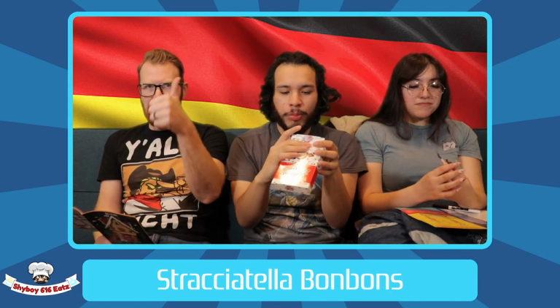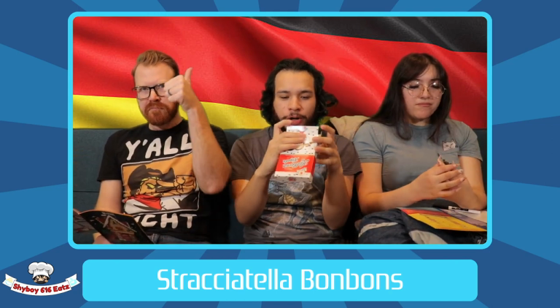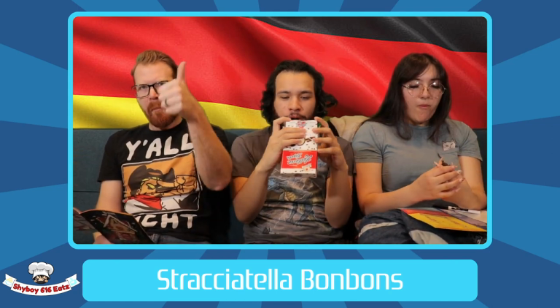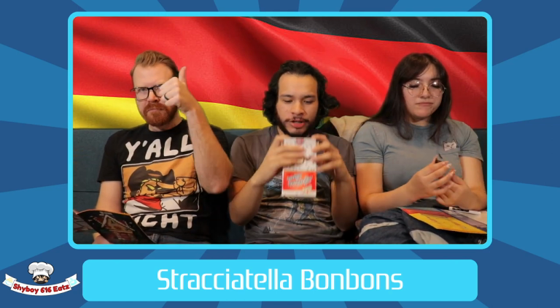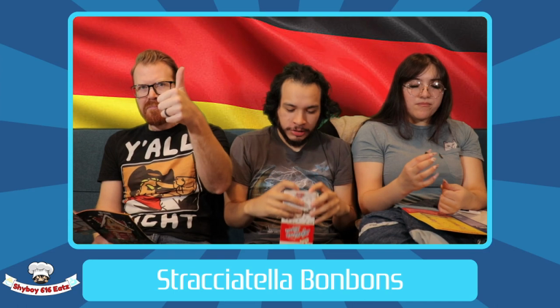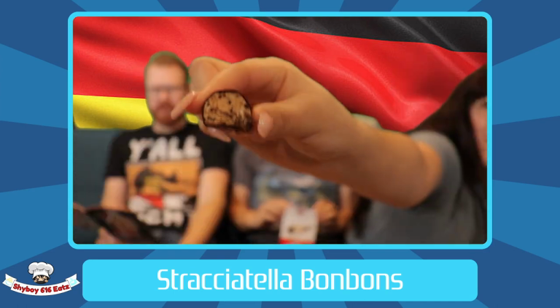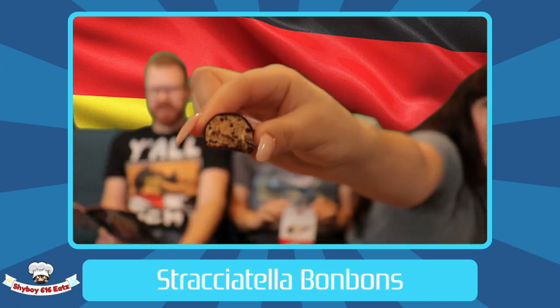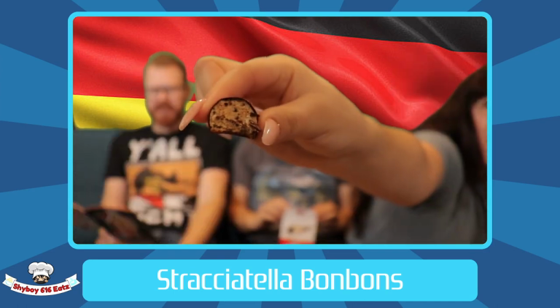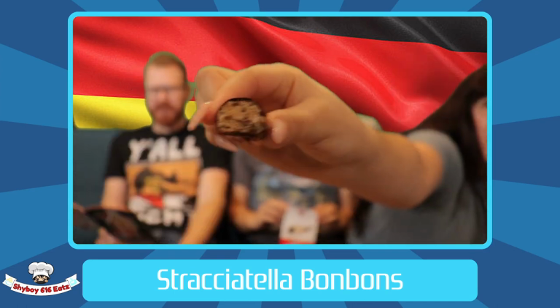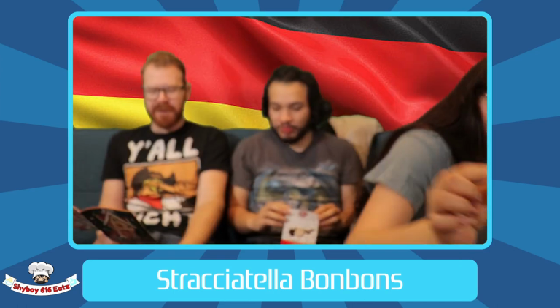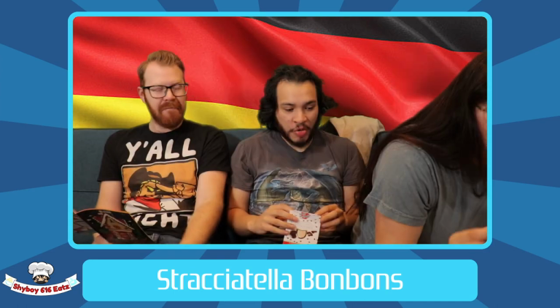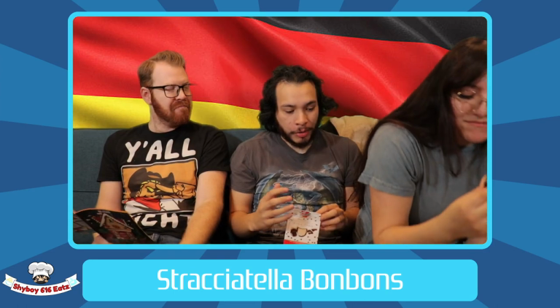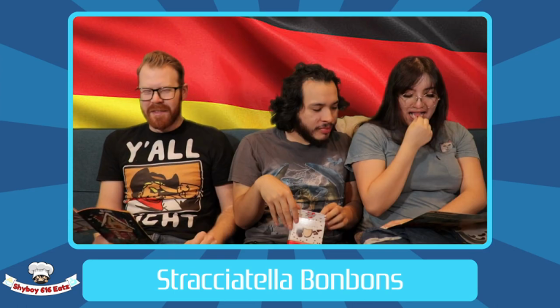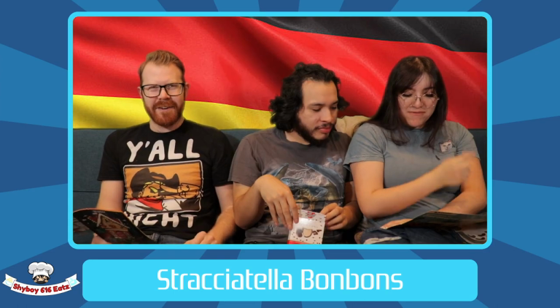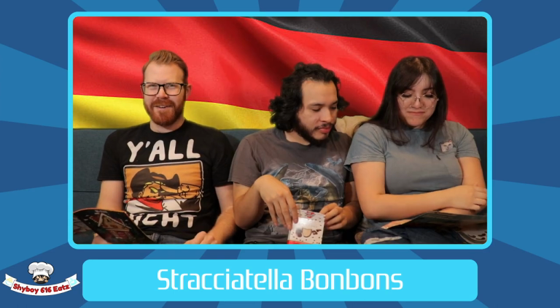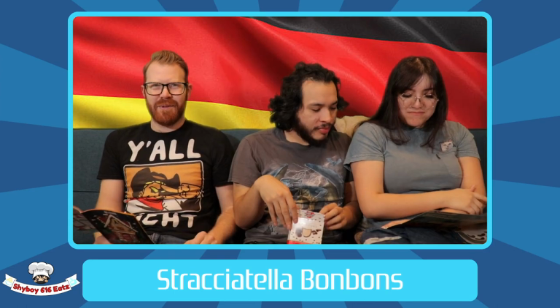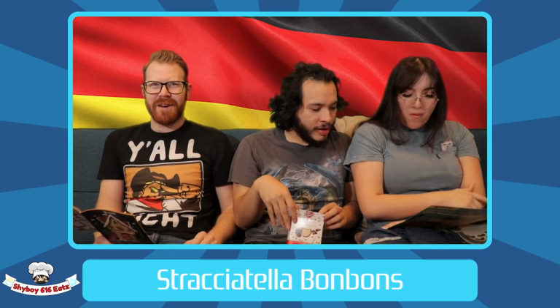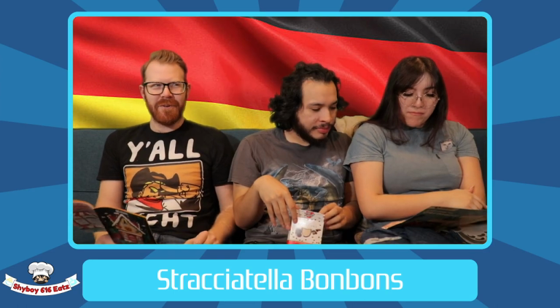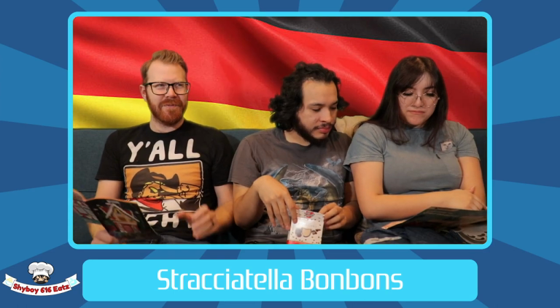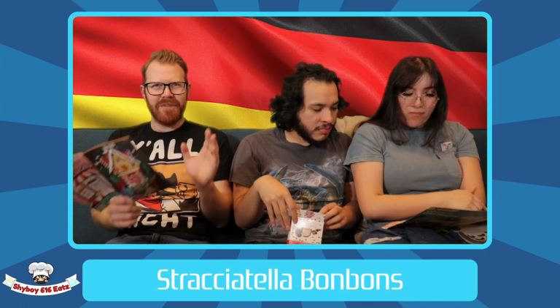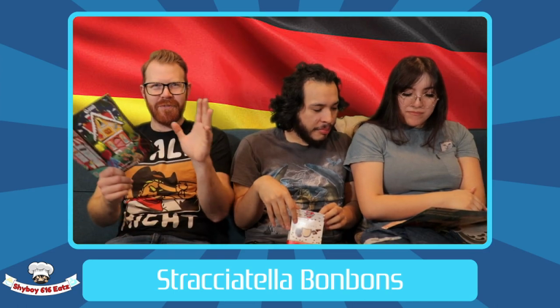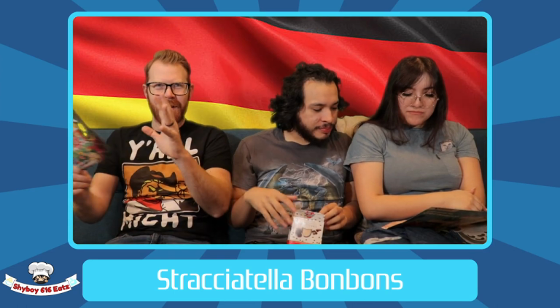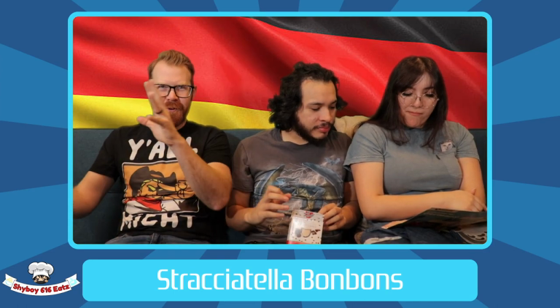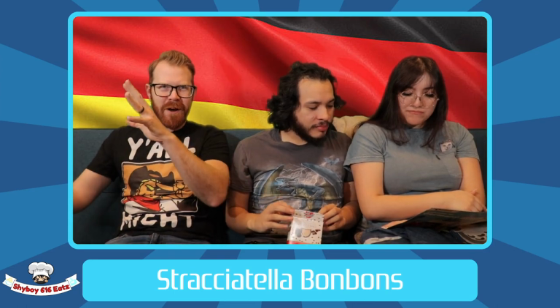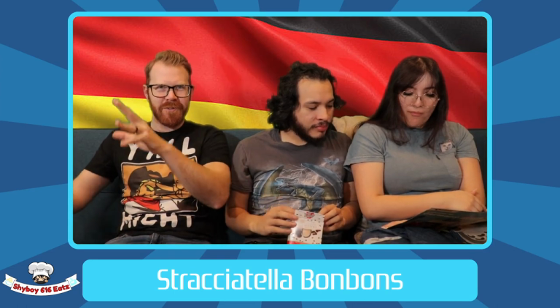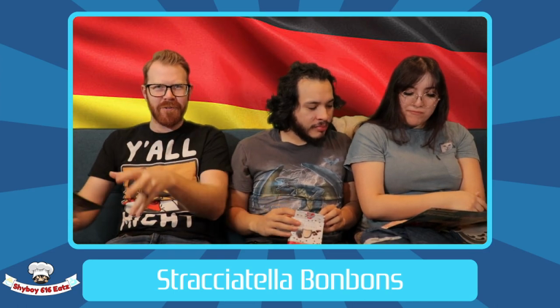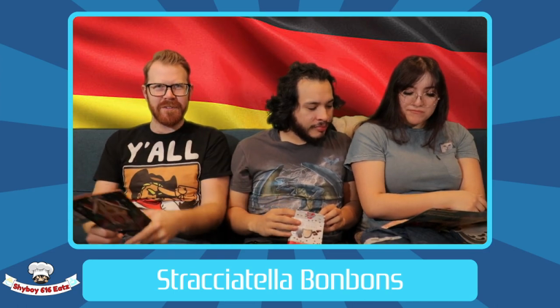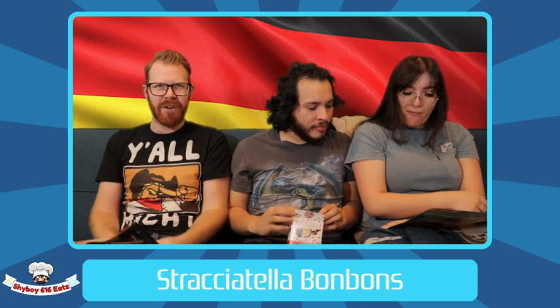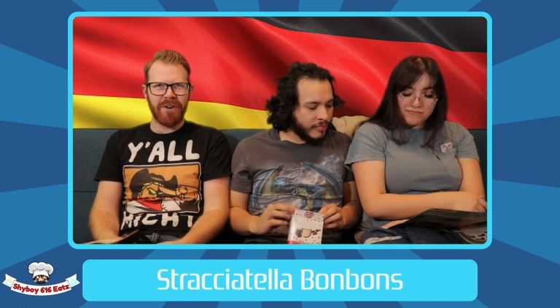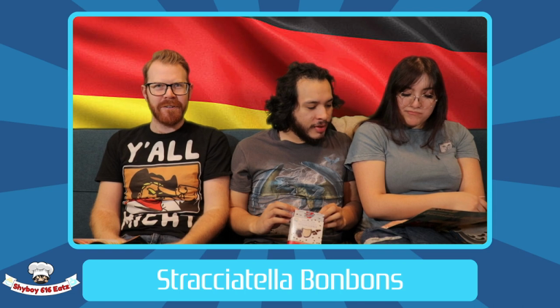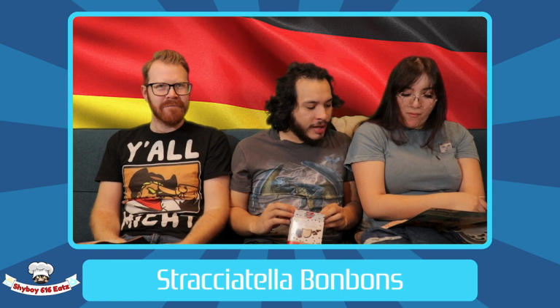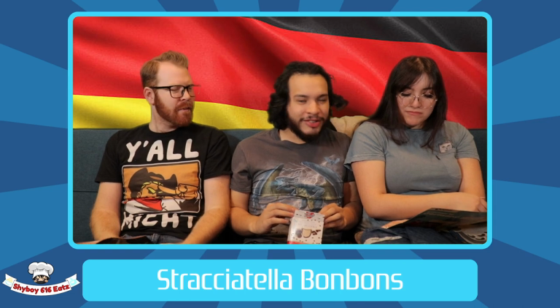And lastly, it's filled with decadent stracciatella — one of Germany's favorite flavors of gelato, filled with cream and chocolate. I knew I should be saying that word in Italian.